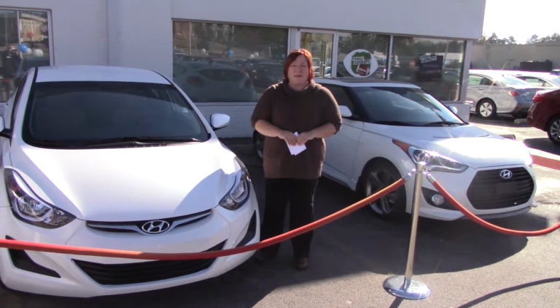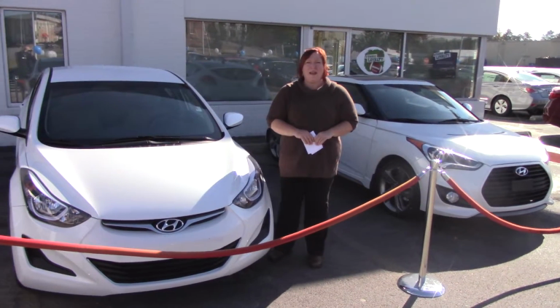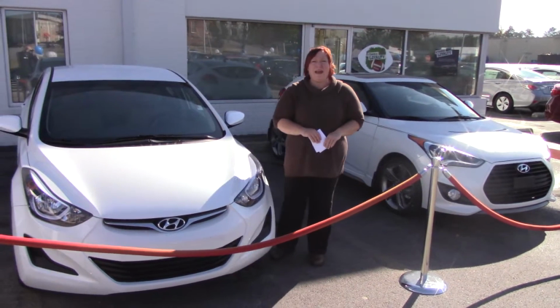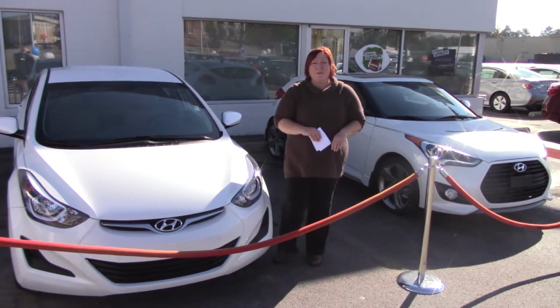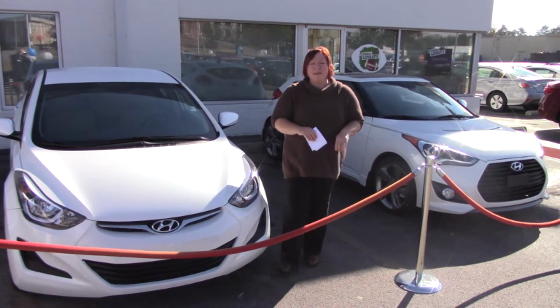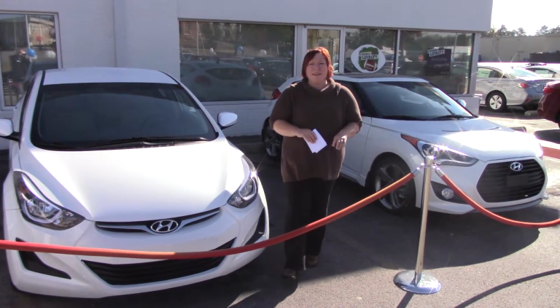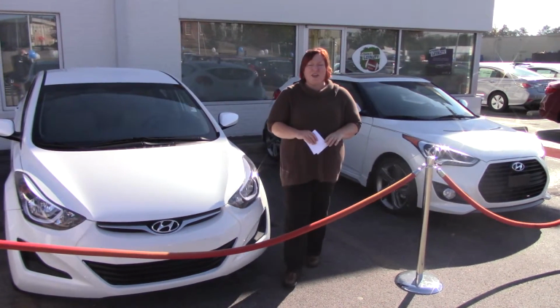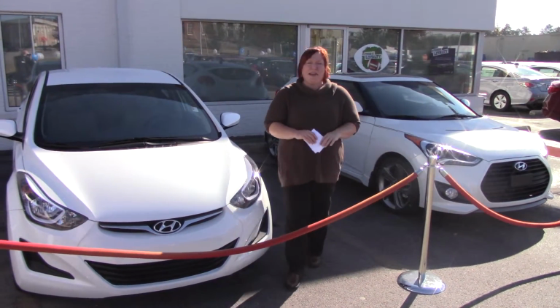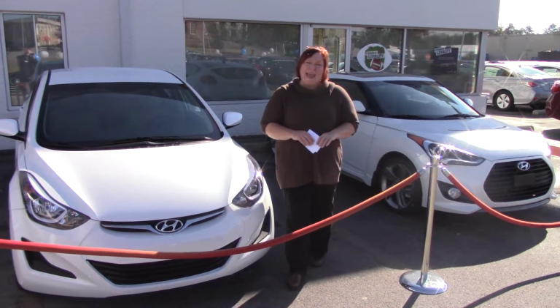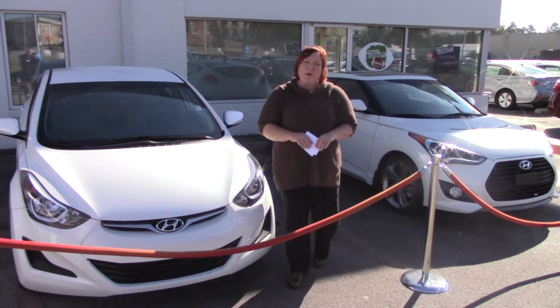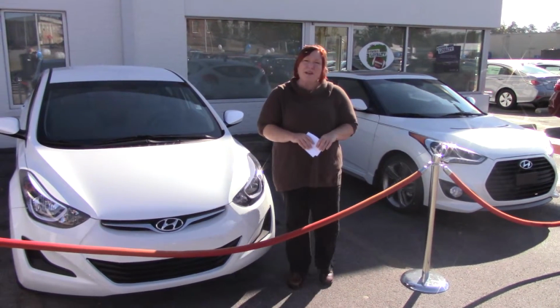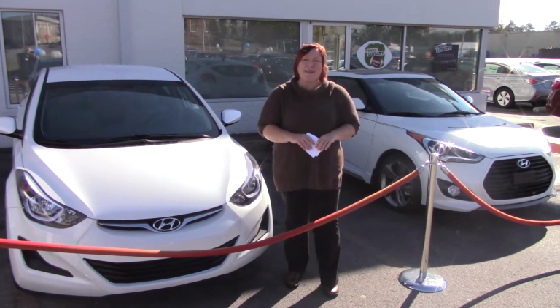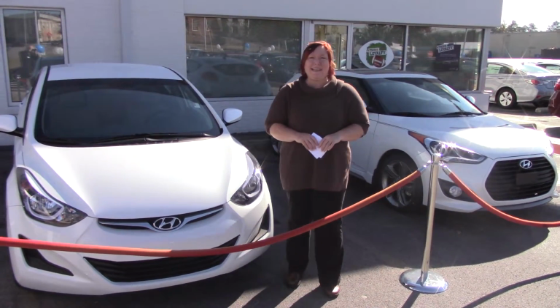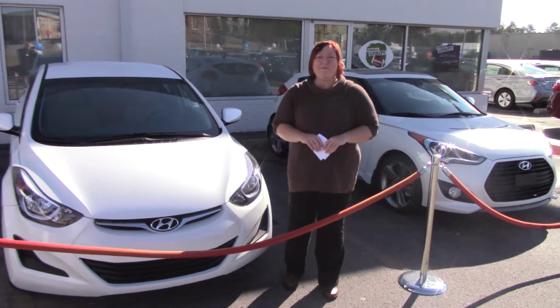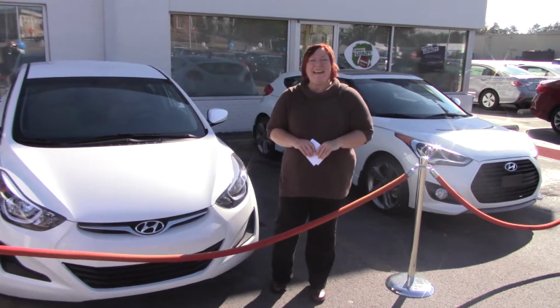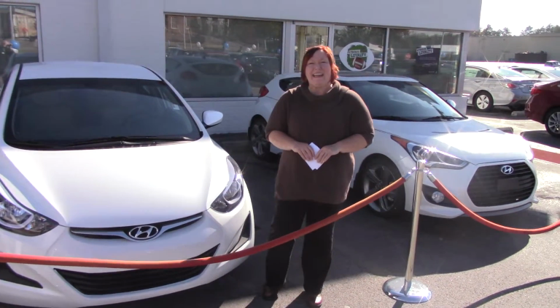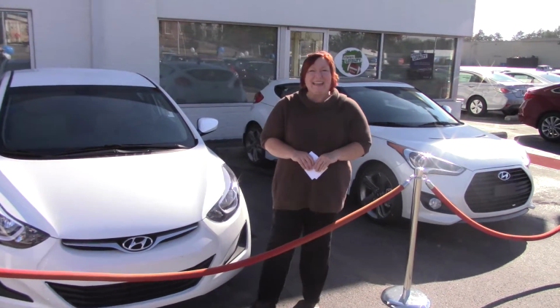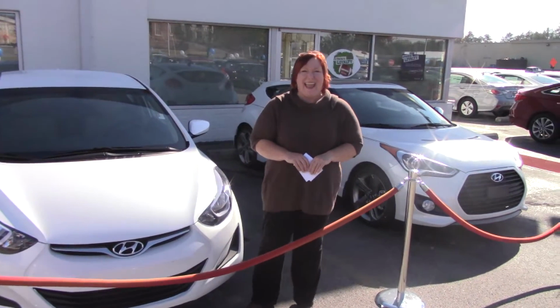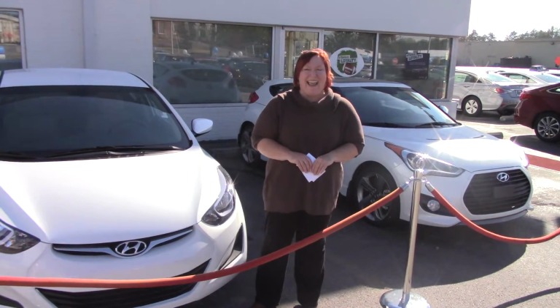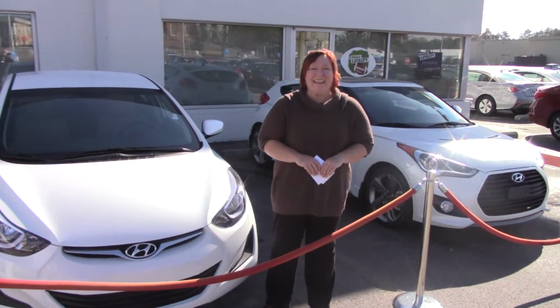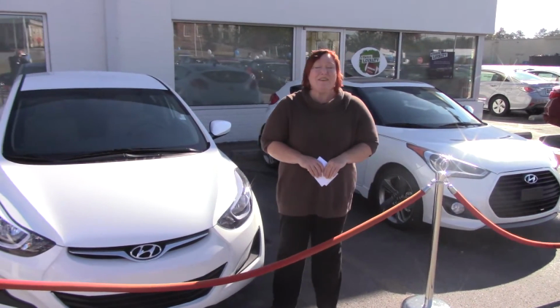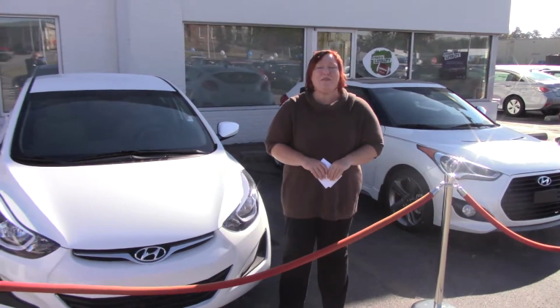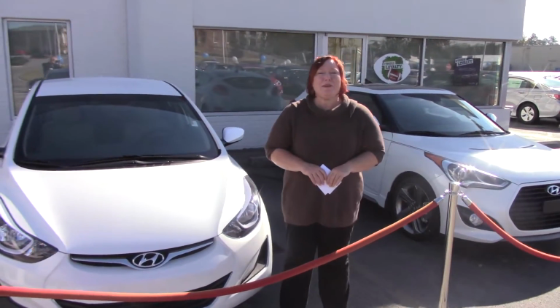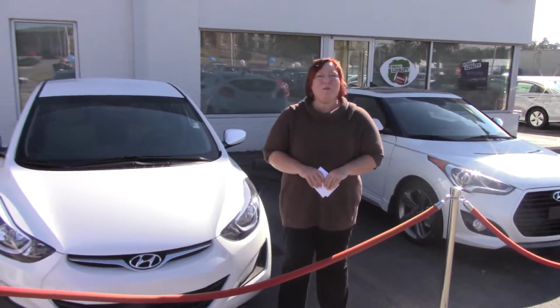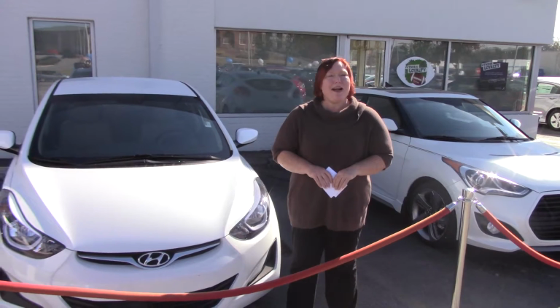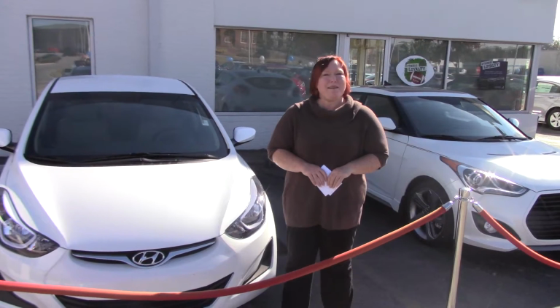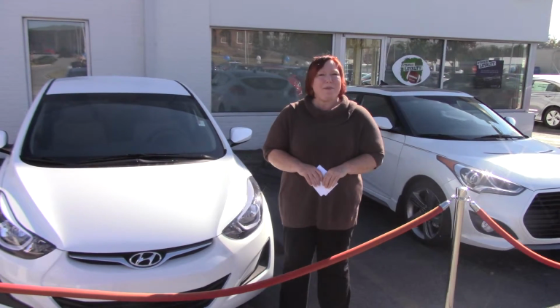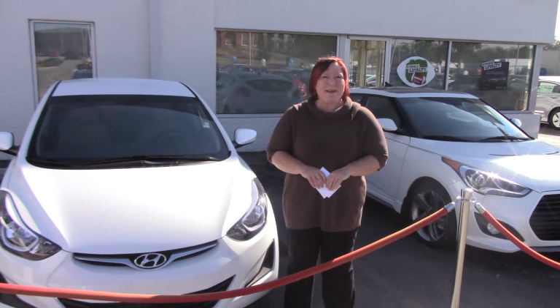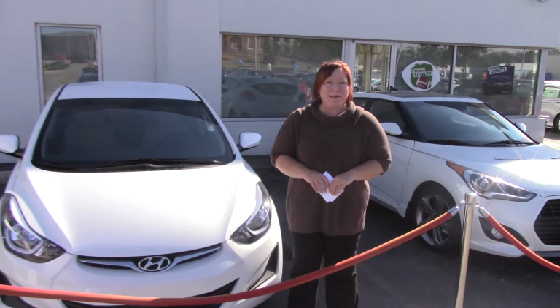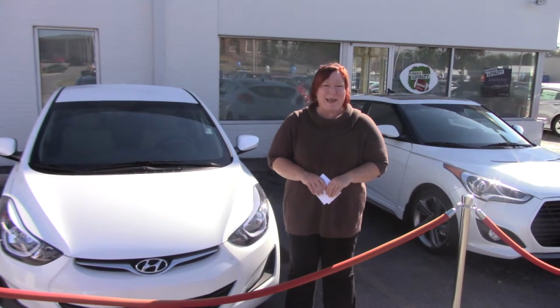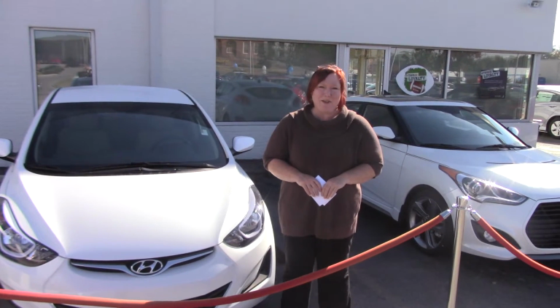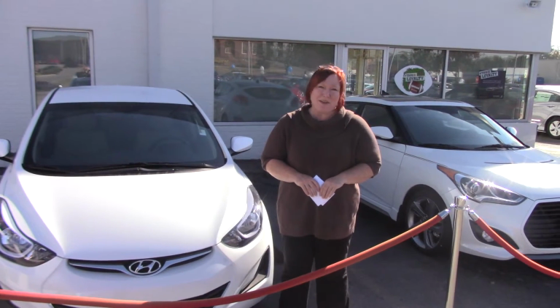Hi, Misty. Shannon Cowher here with Tamron Hyundai. You inquired about the Elantra.